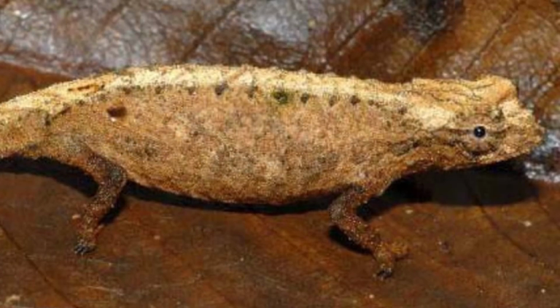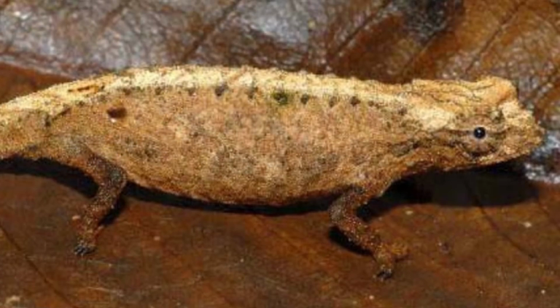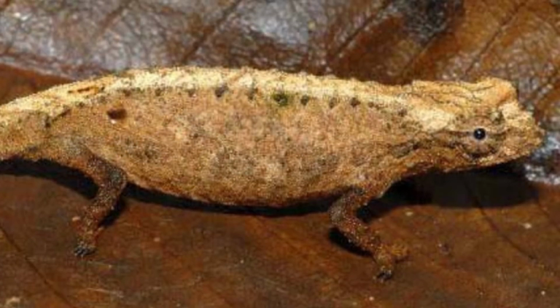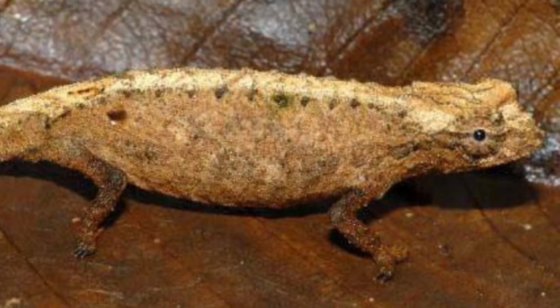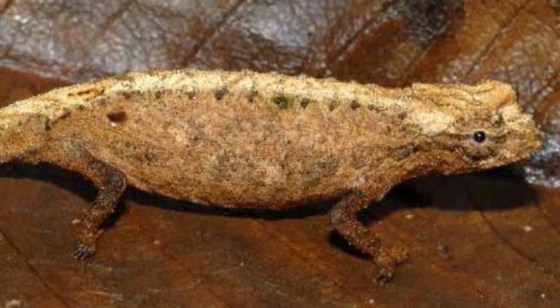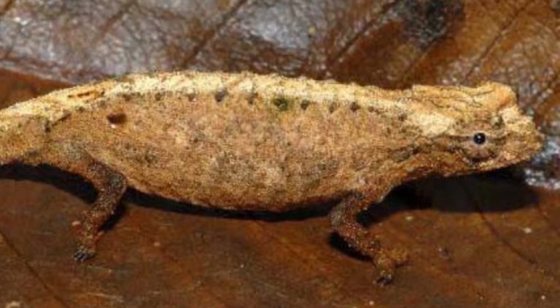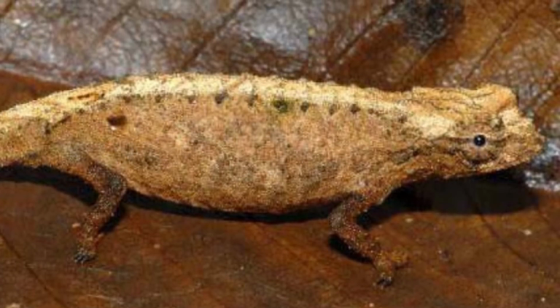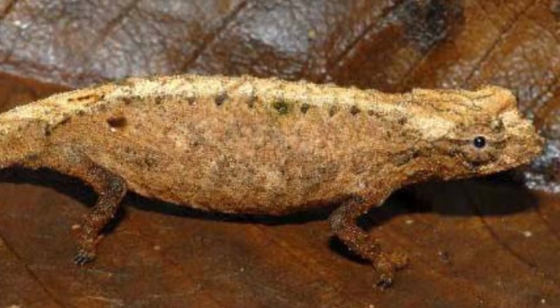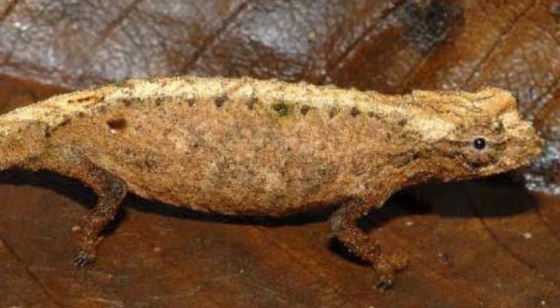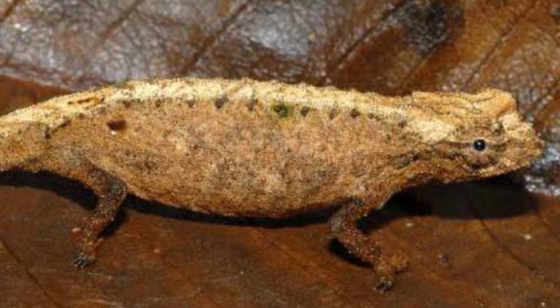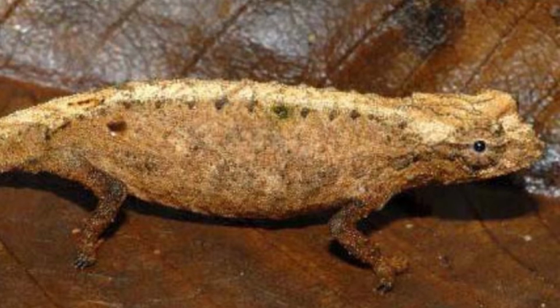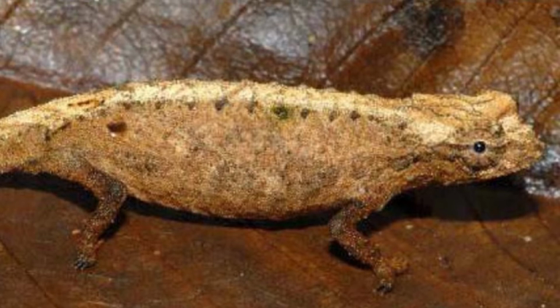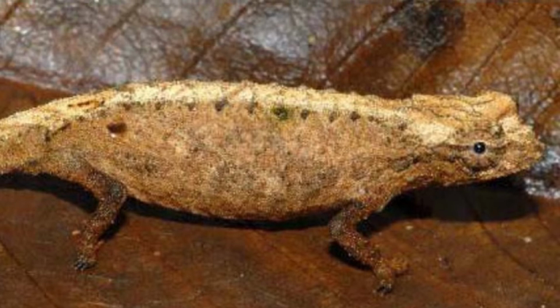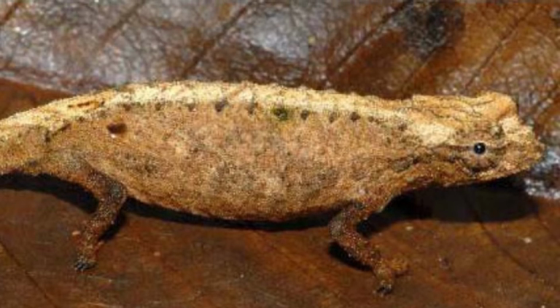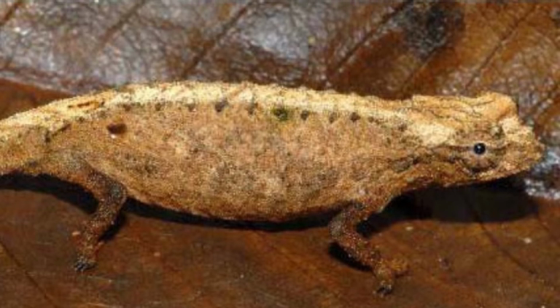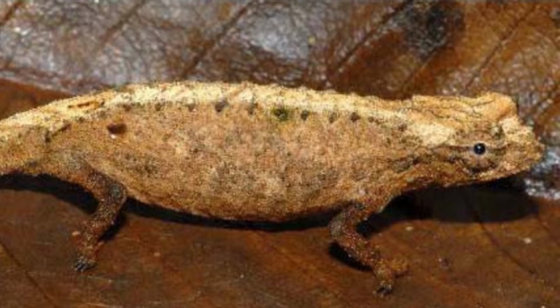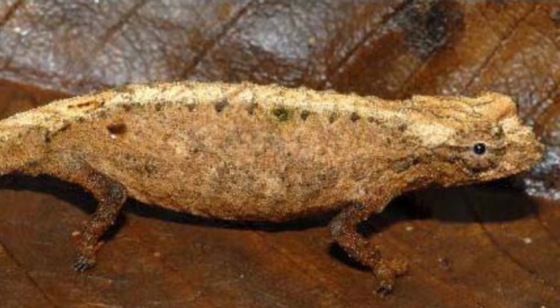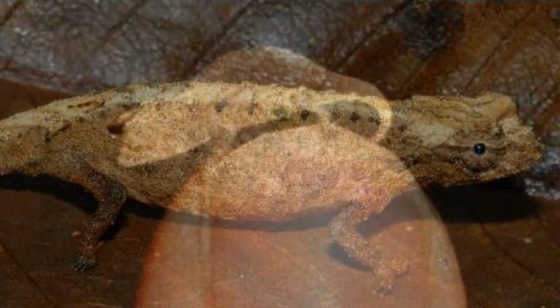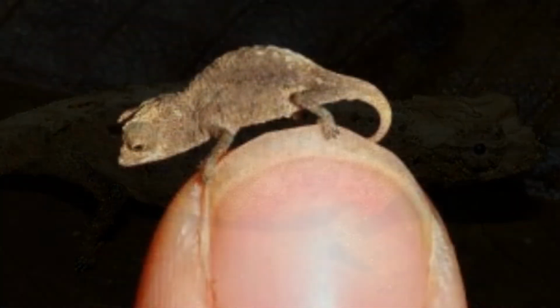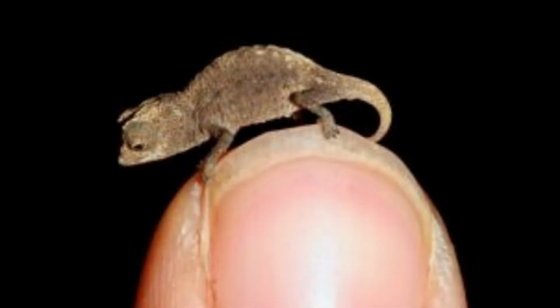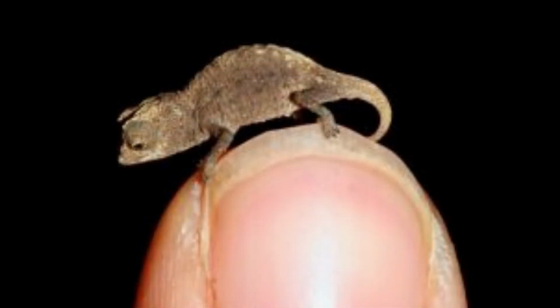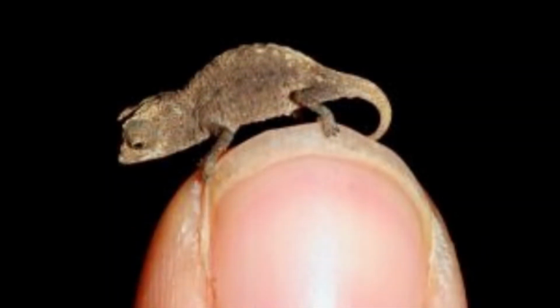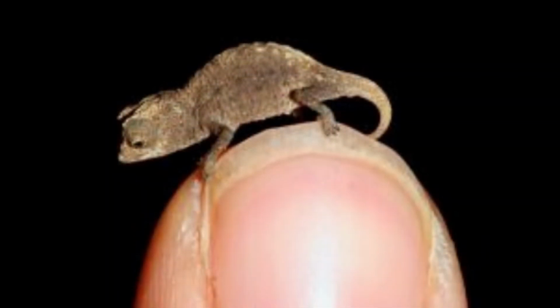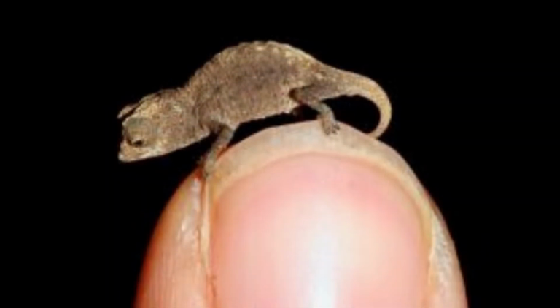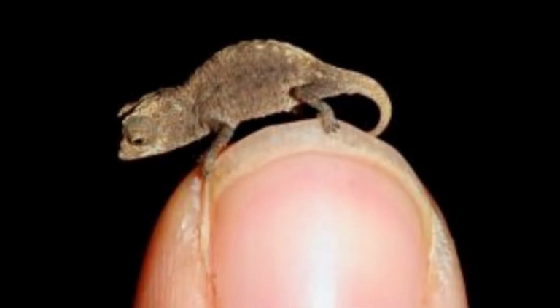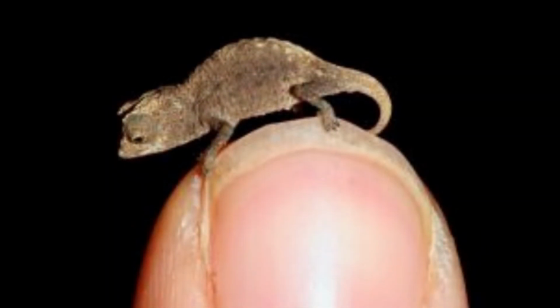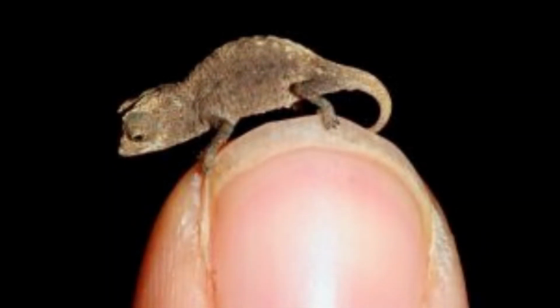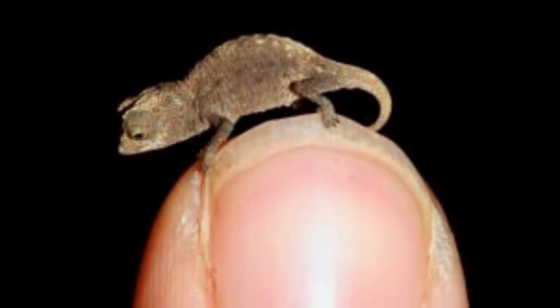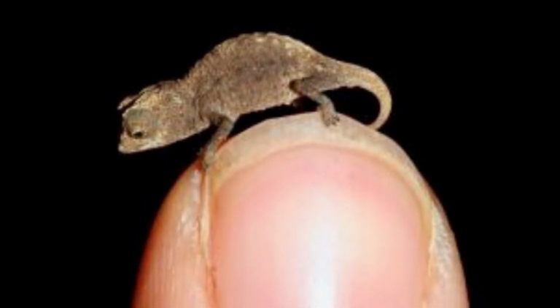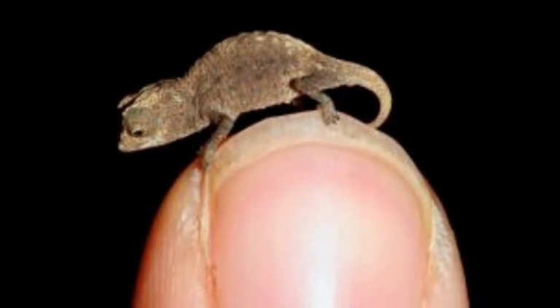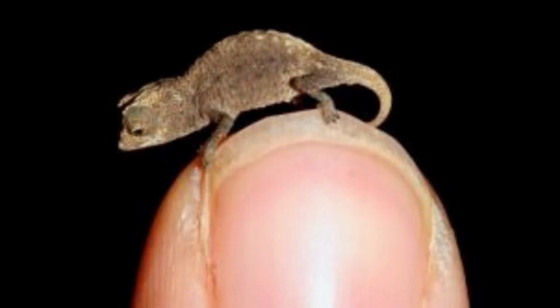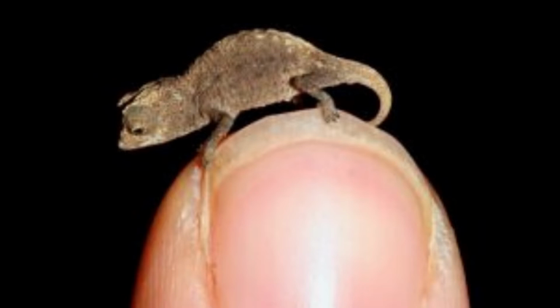The chameleon turns pale gray at night as it roosts in trees. Strangely, this makes them much easier to see.